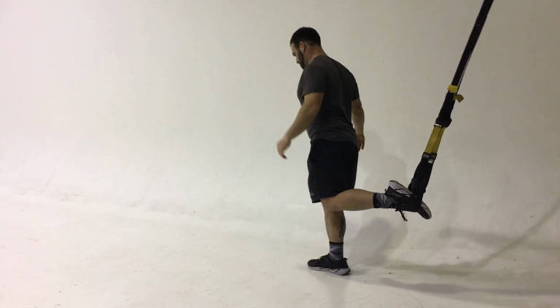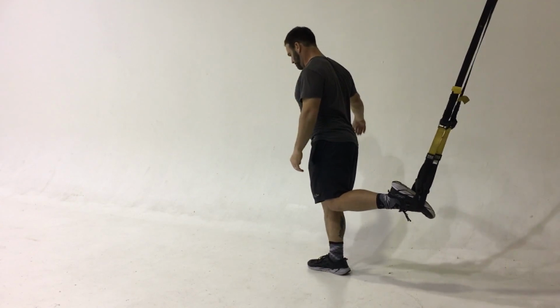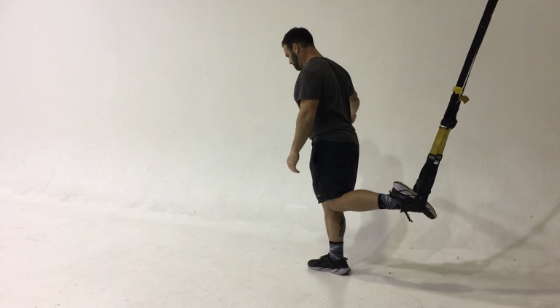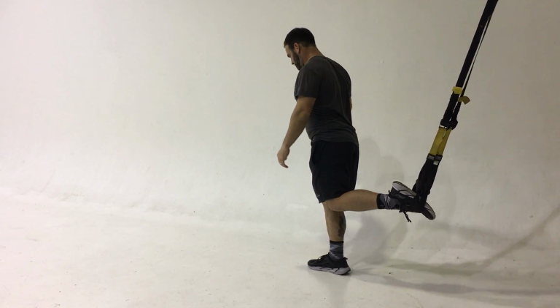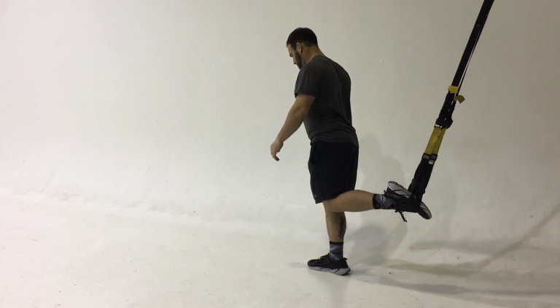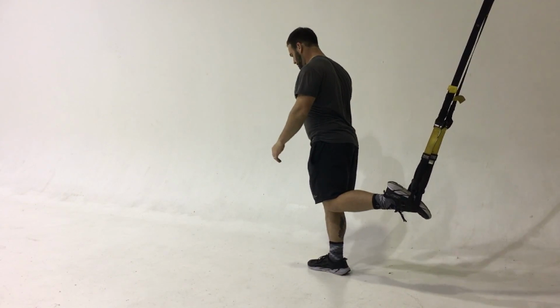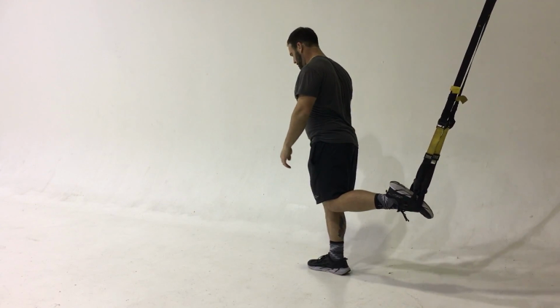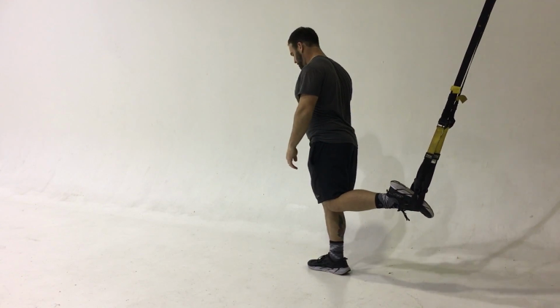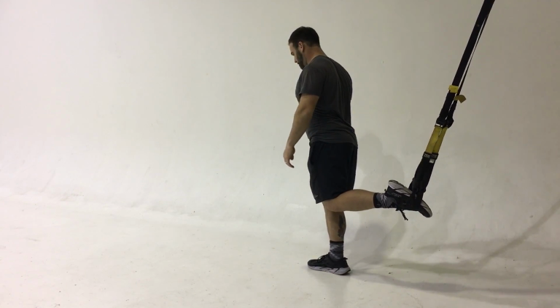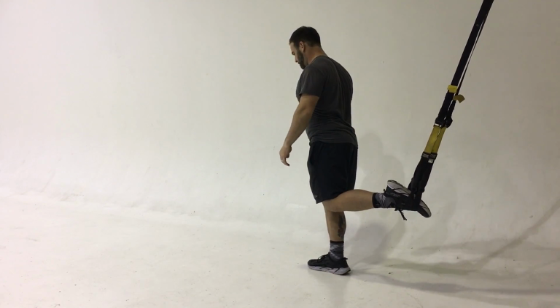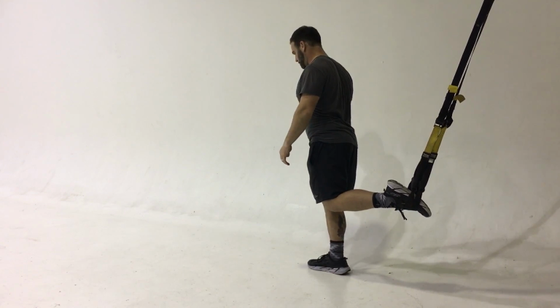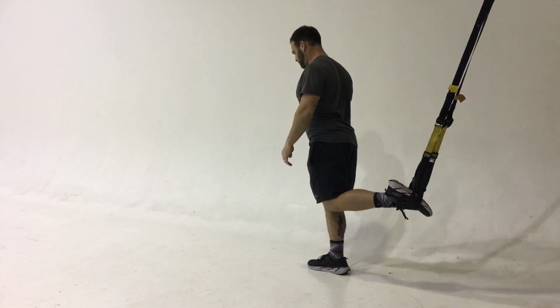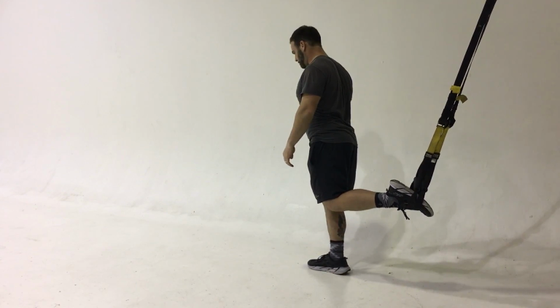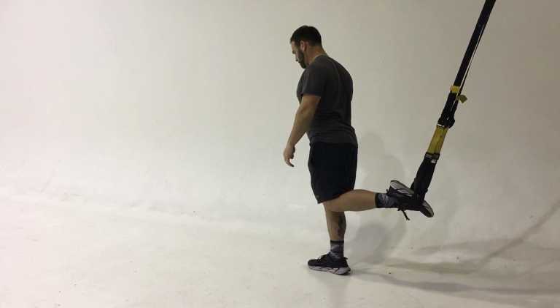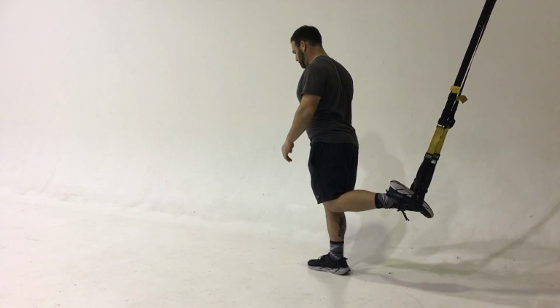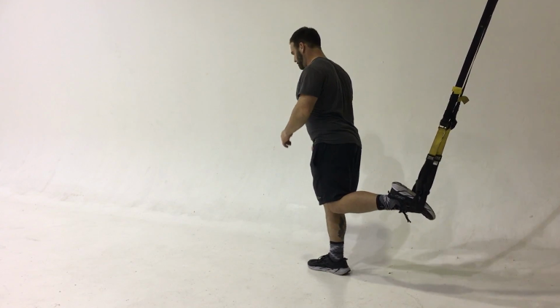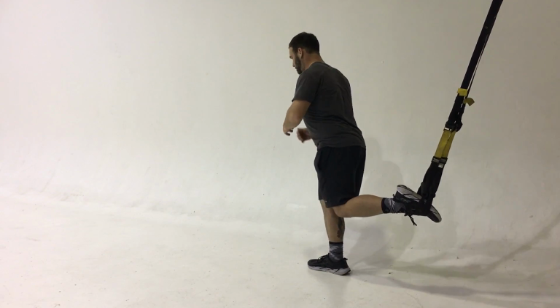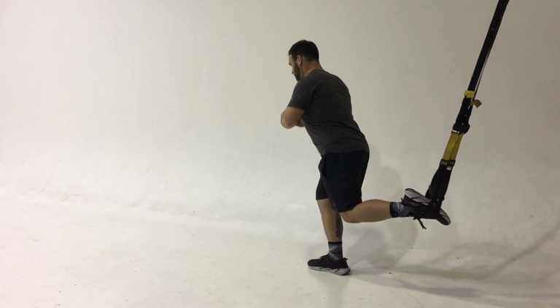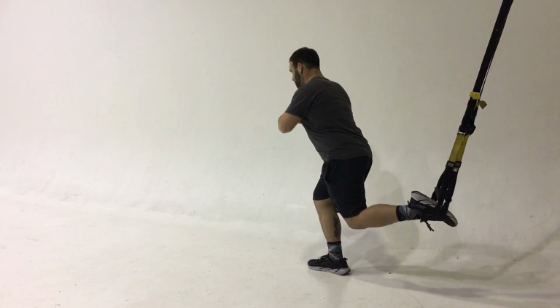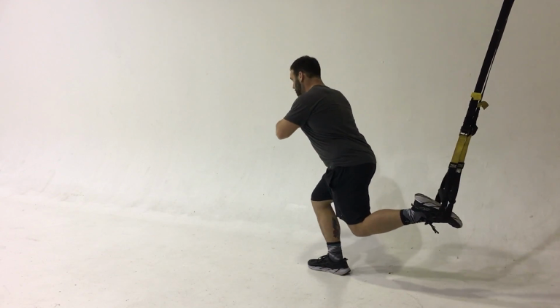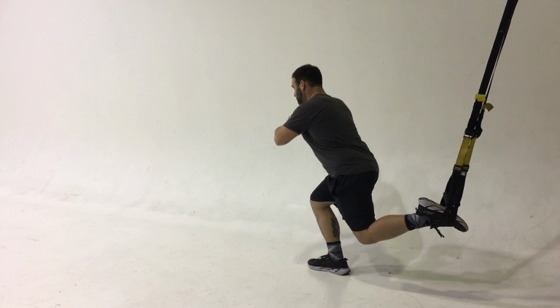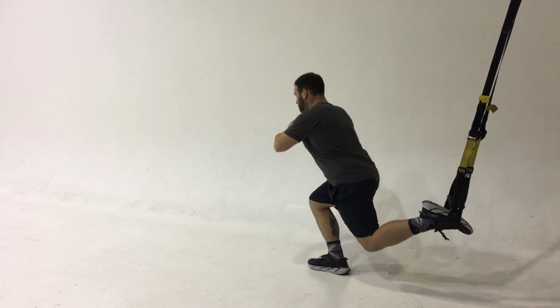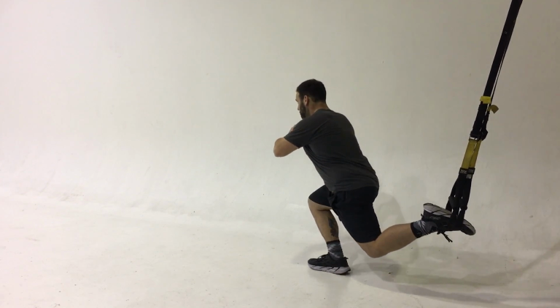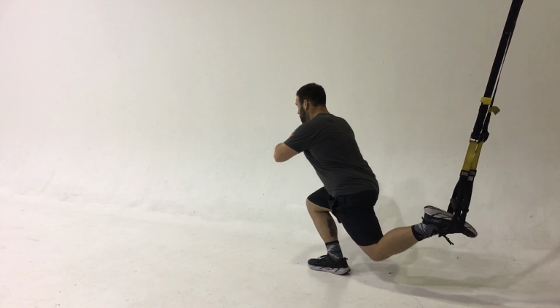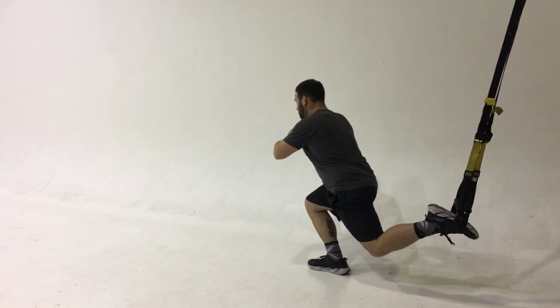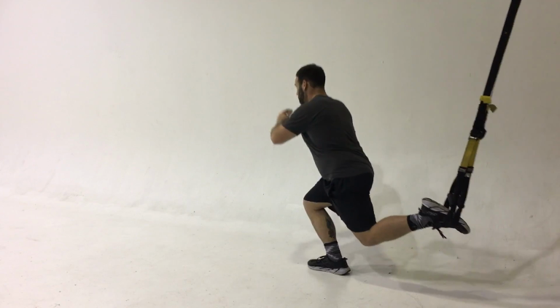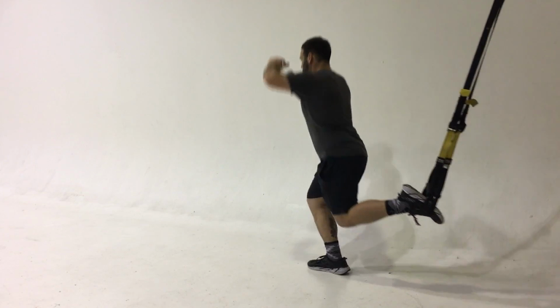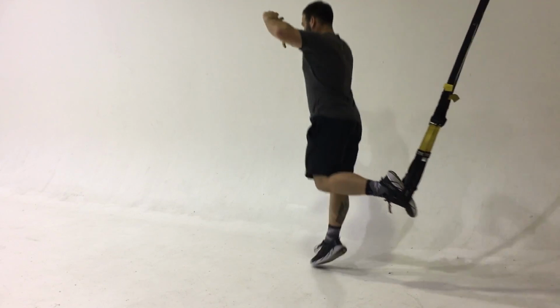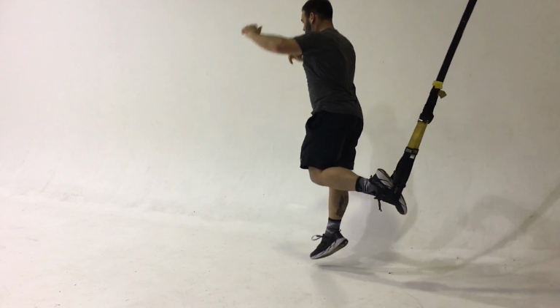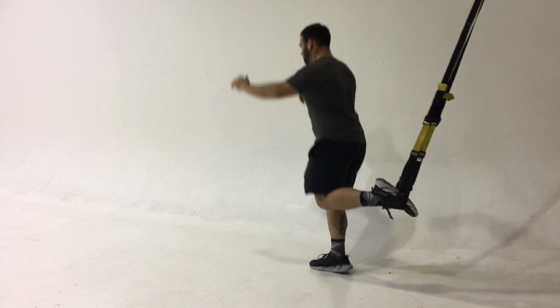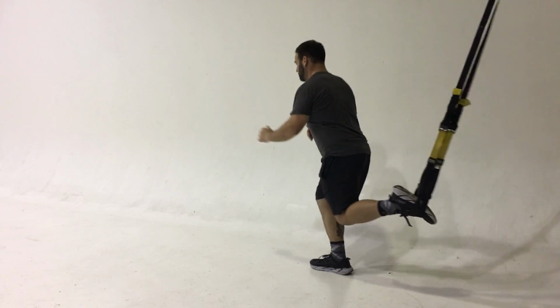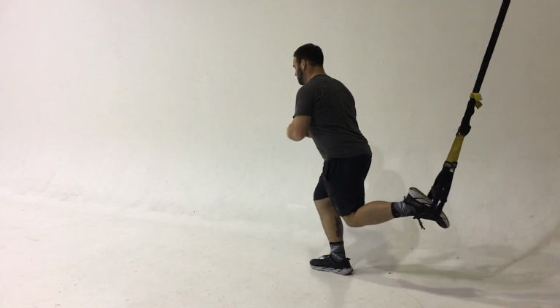Chuck is performing the single leg Bulgarian squat with a jump.